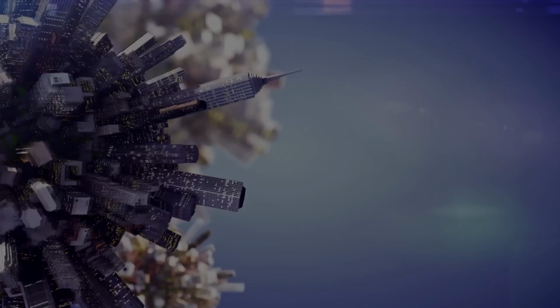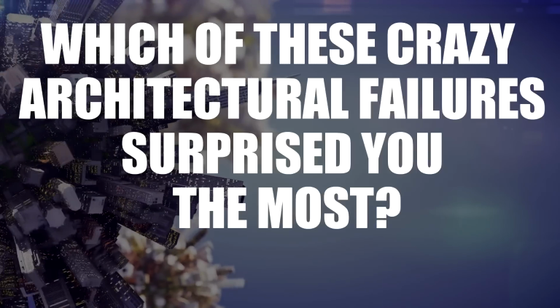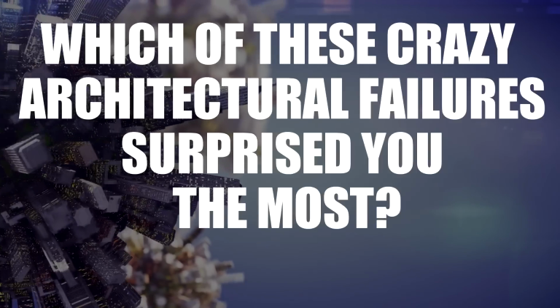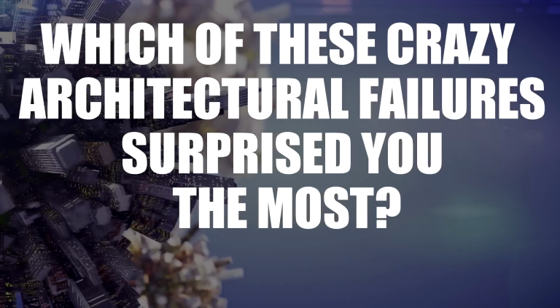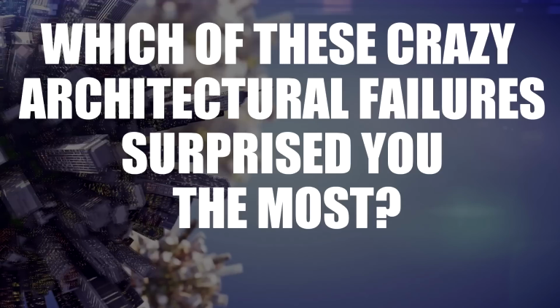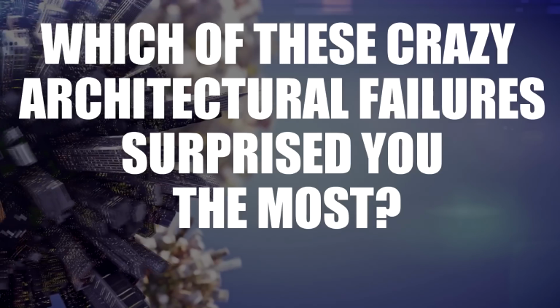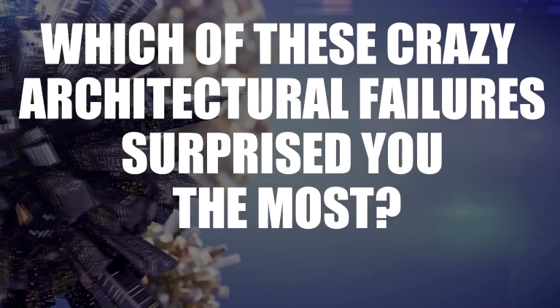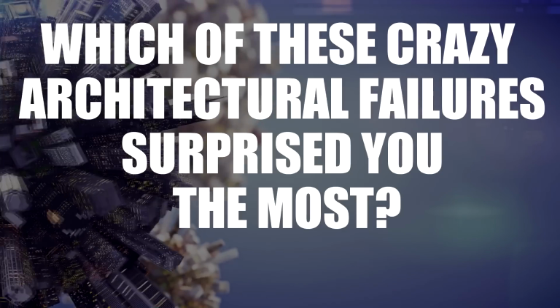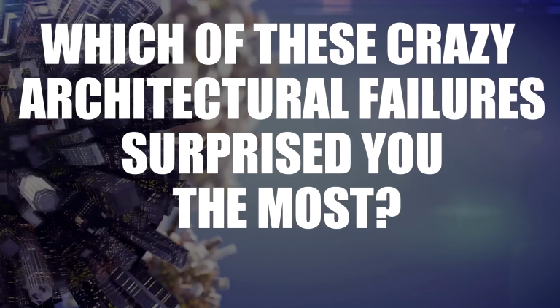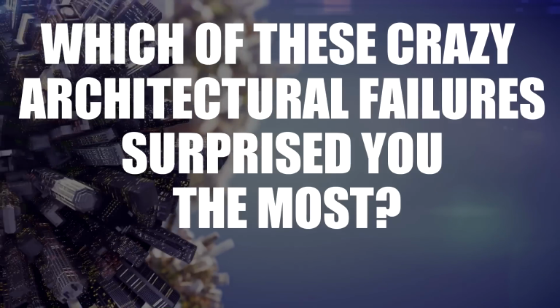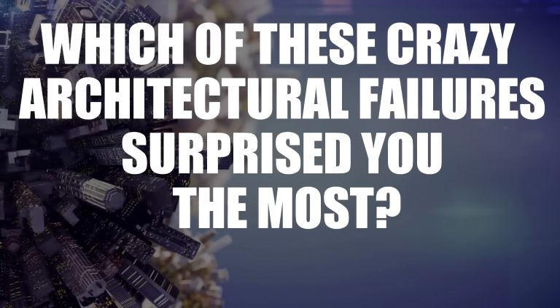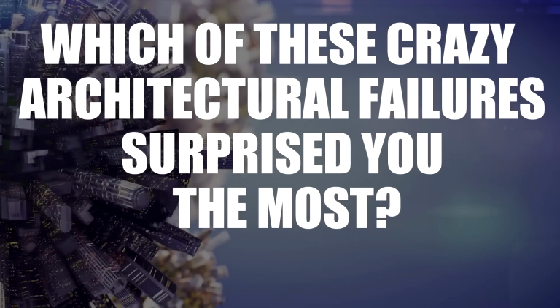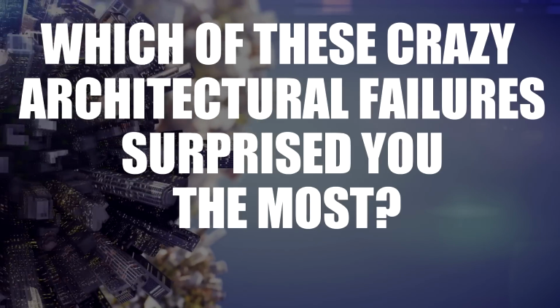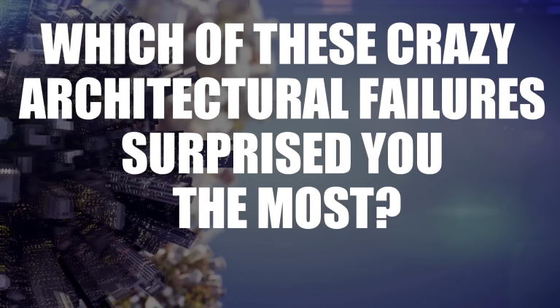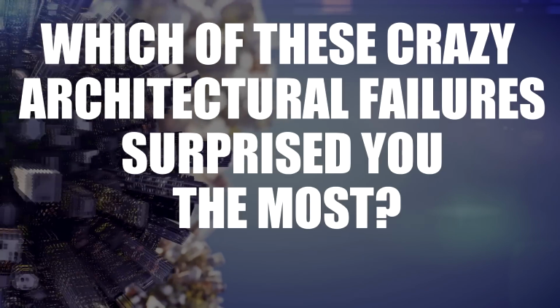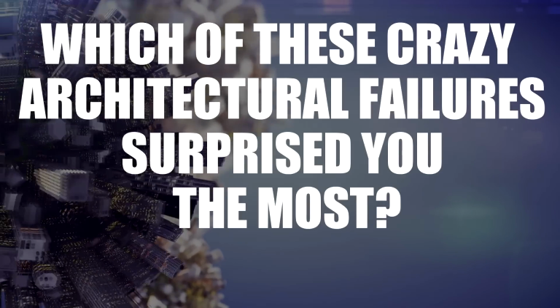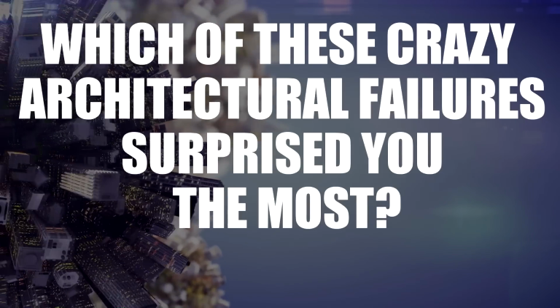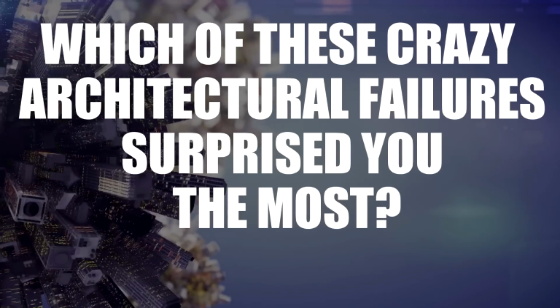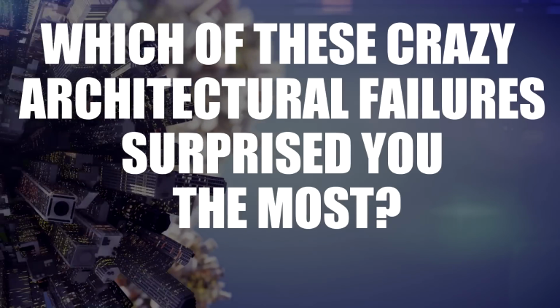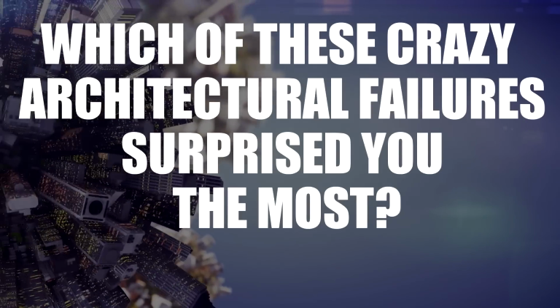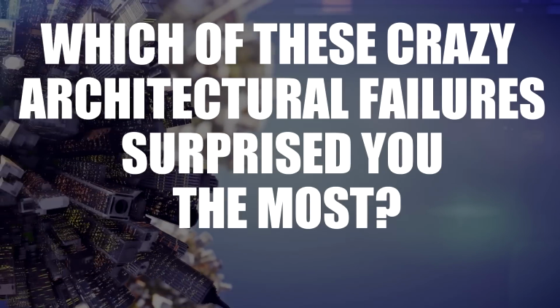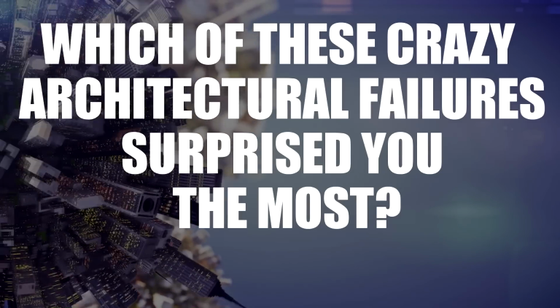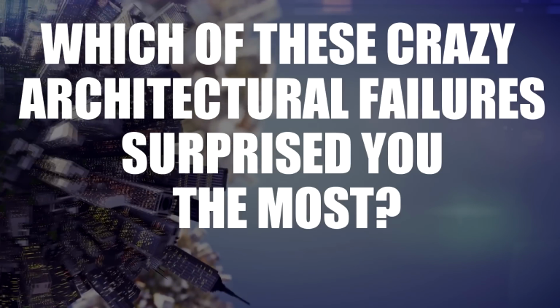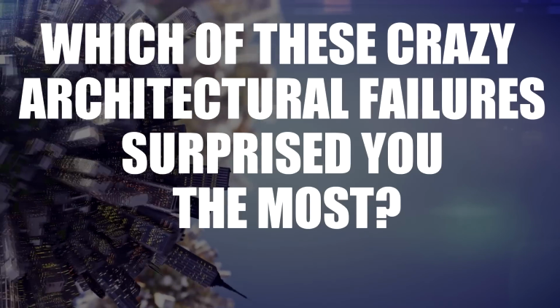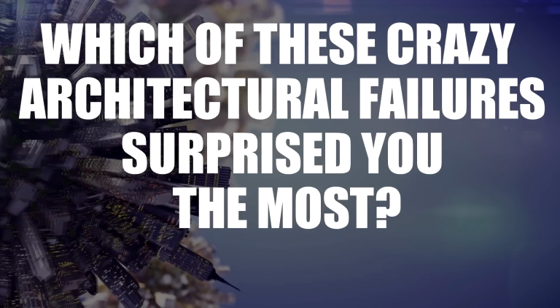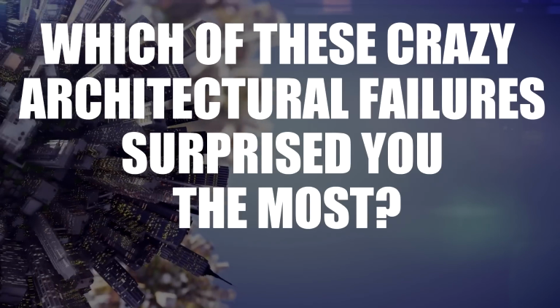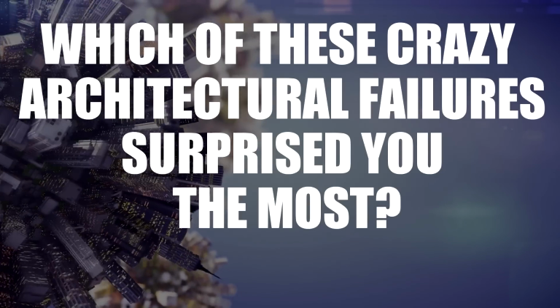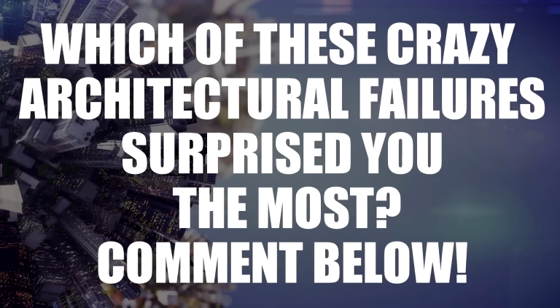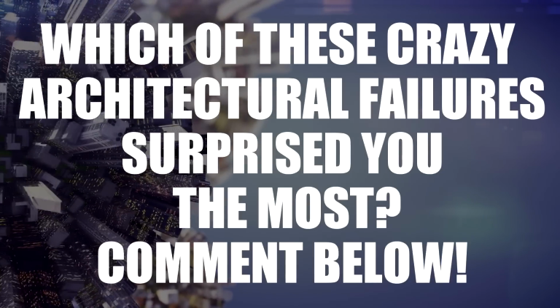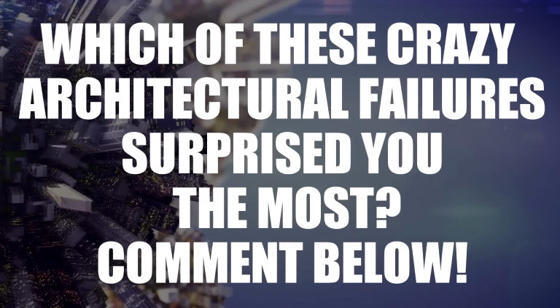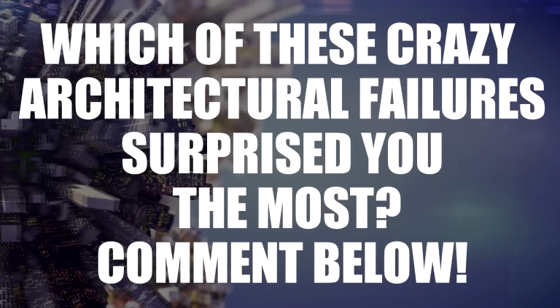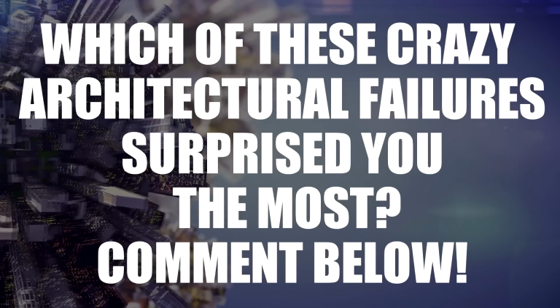Which of these crazy architectural failures surprised you the most? Comment below!